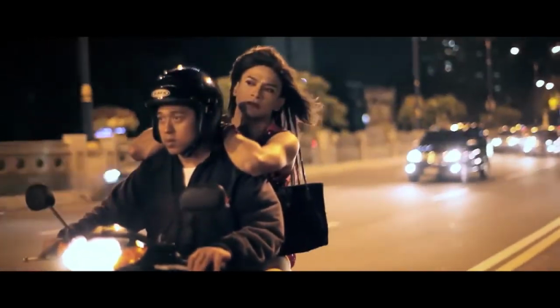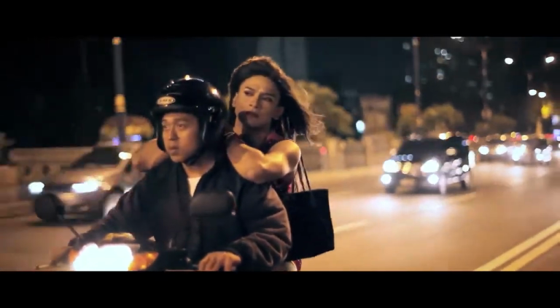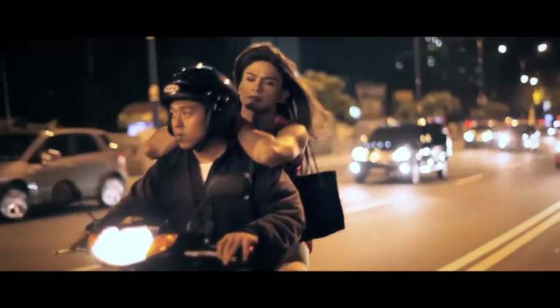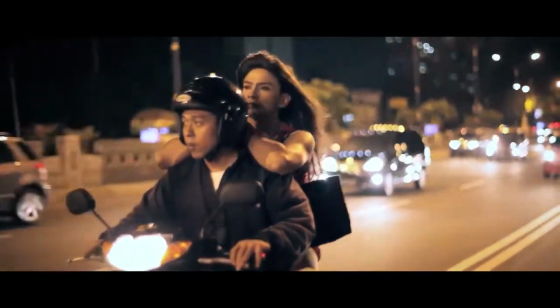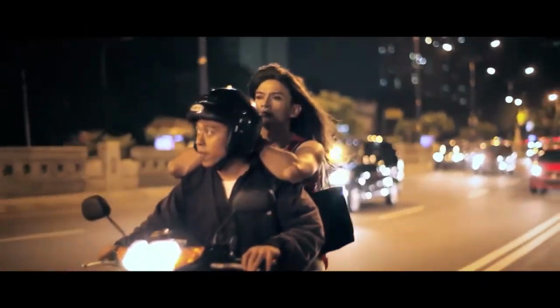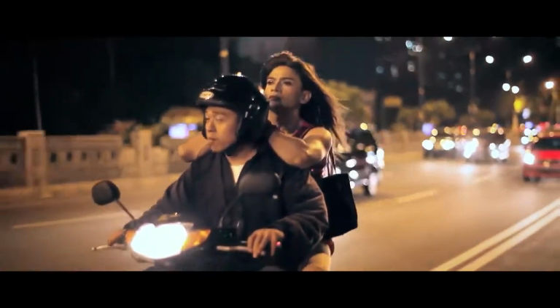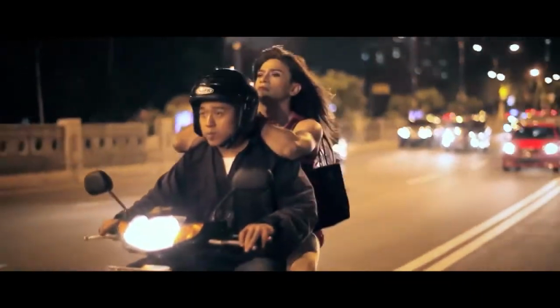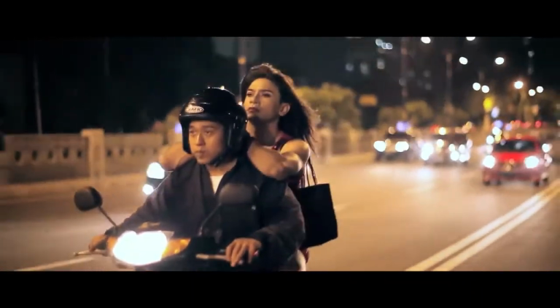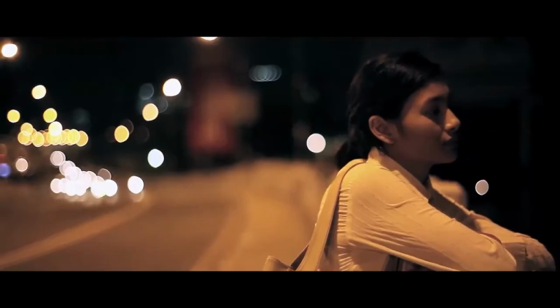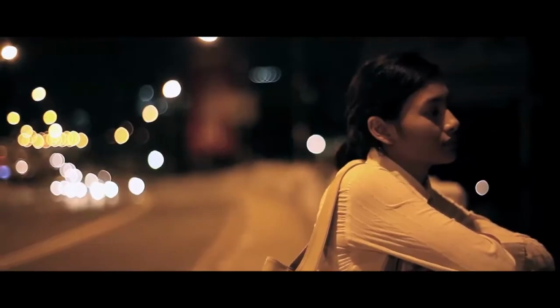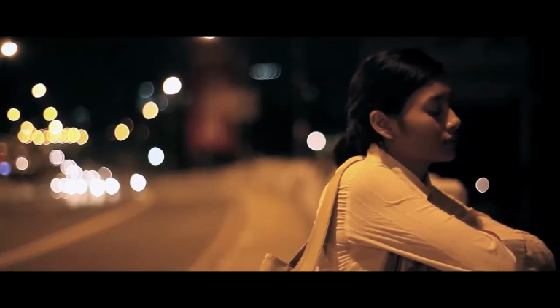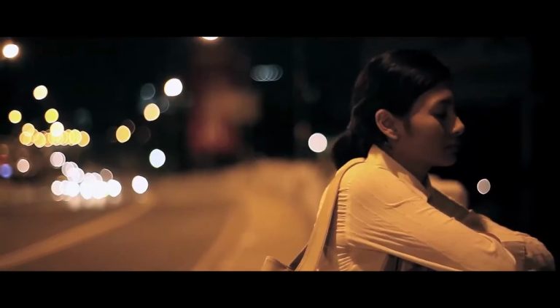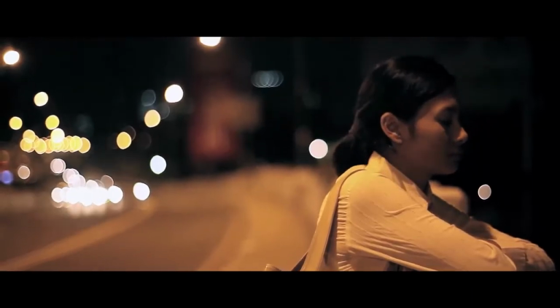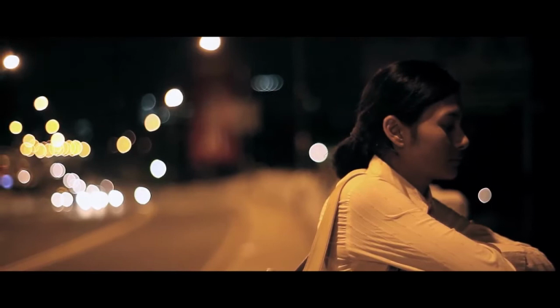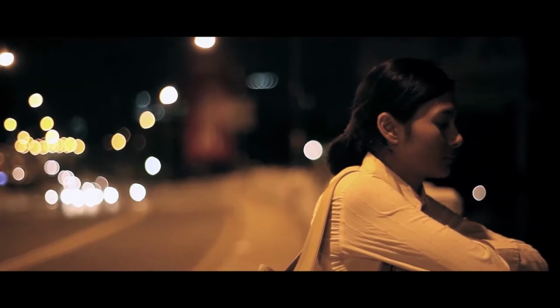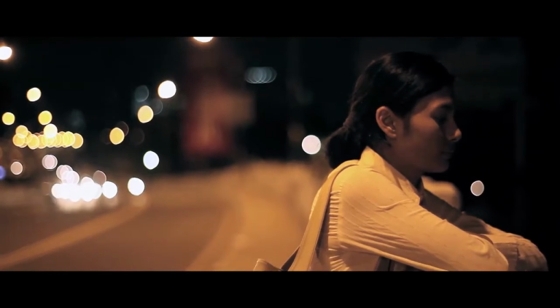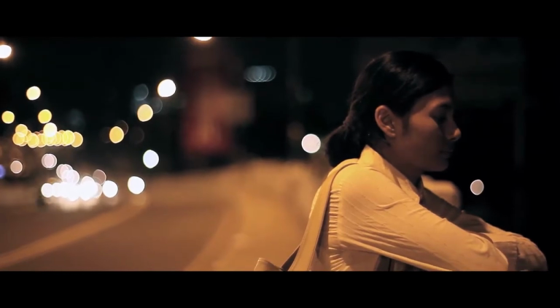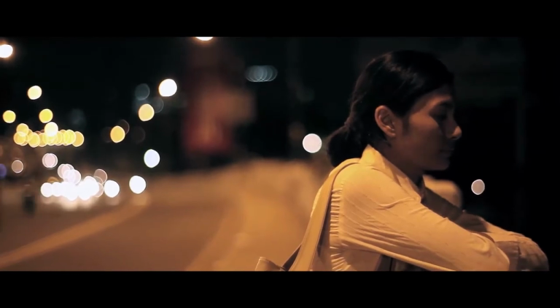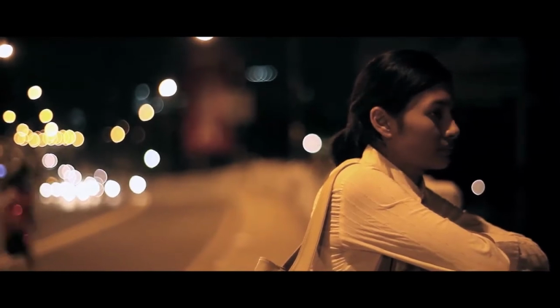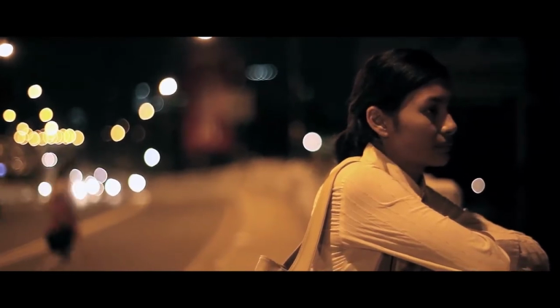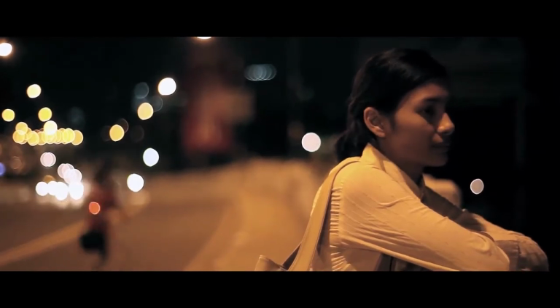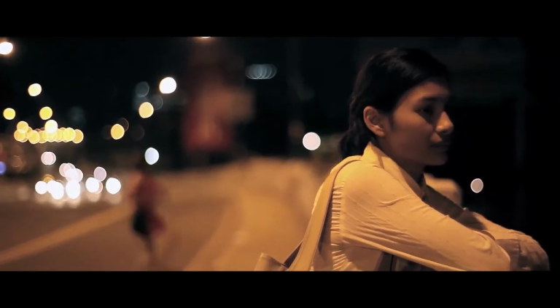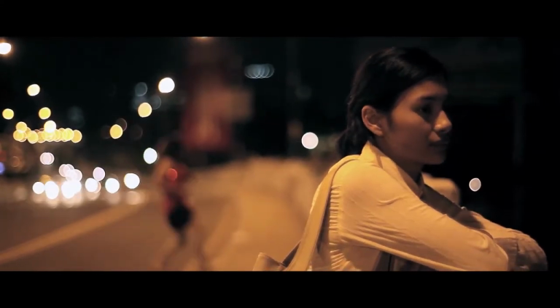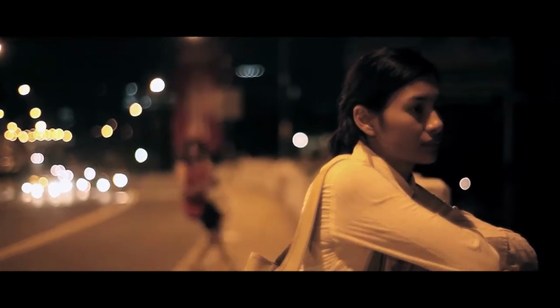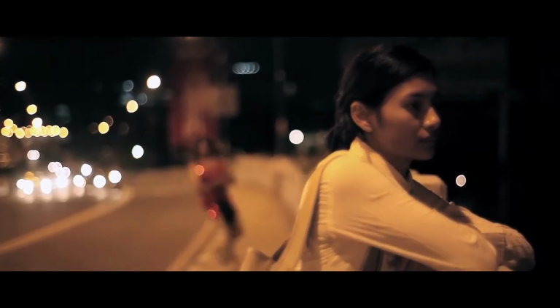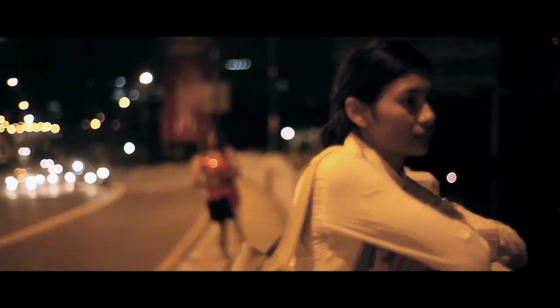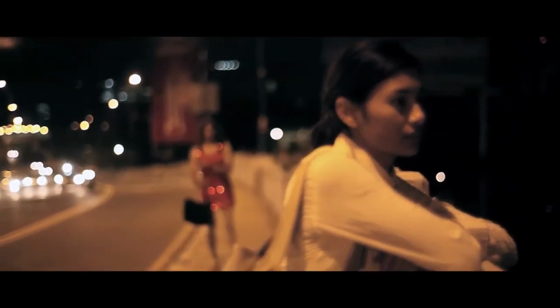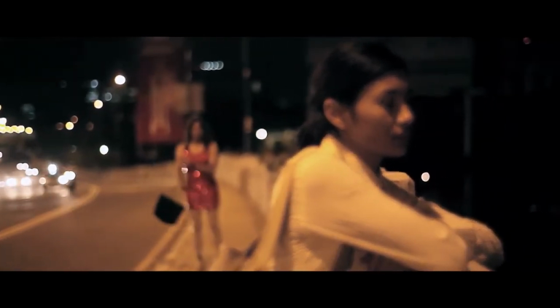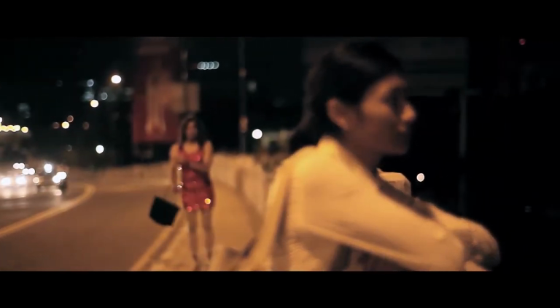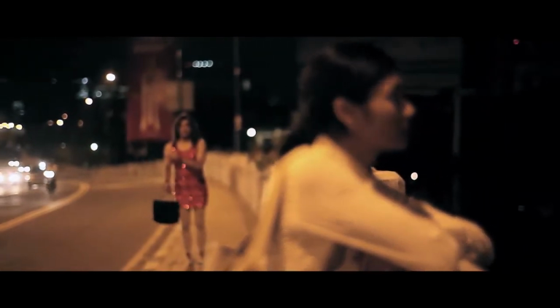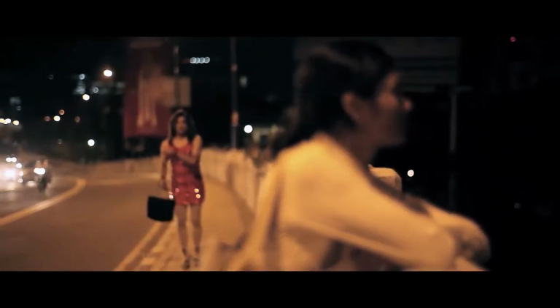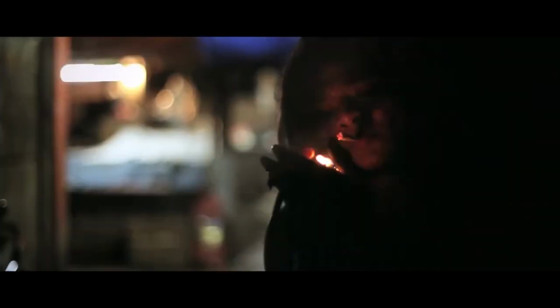My DP, Chaltanjung, managed to capture moments in the film that remain as my favorite moments captured in any of my films.